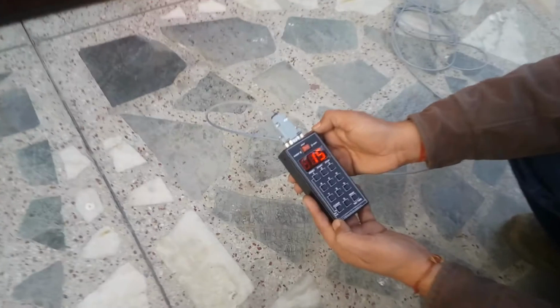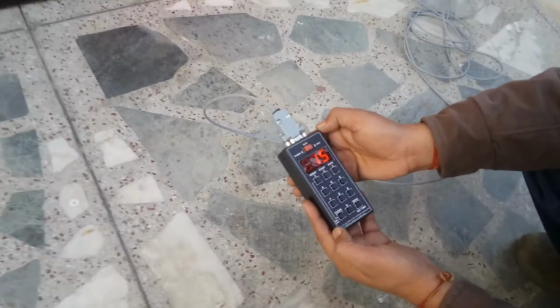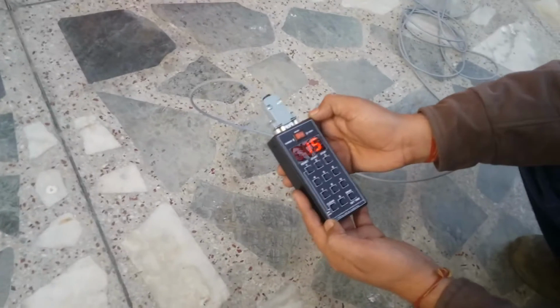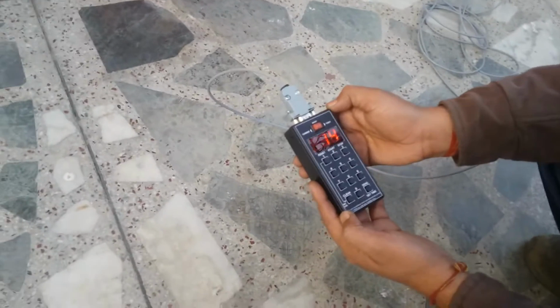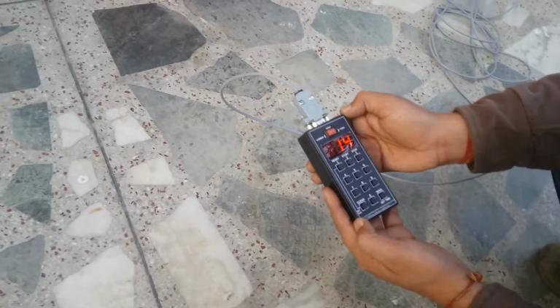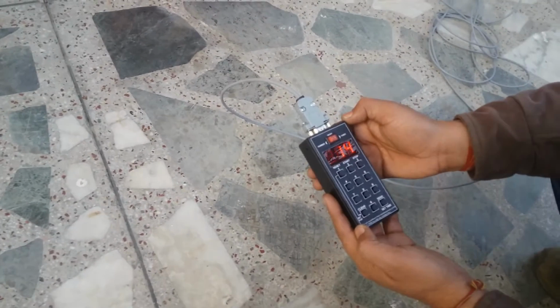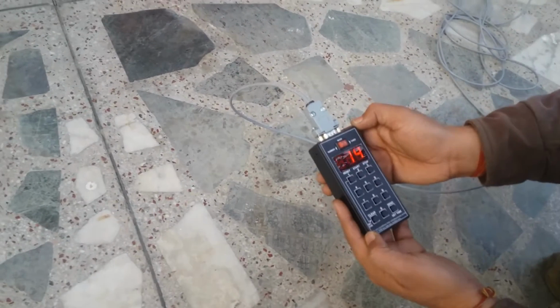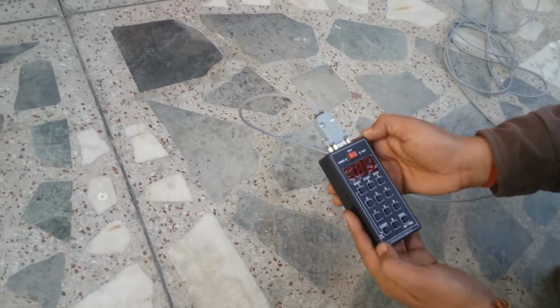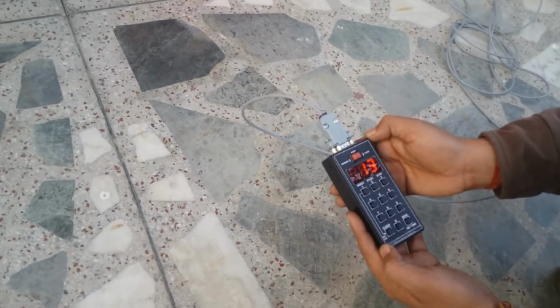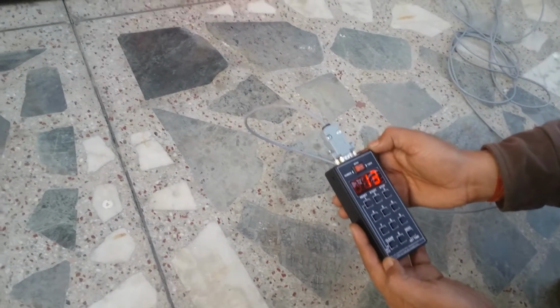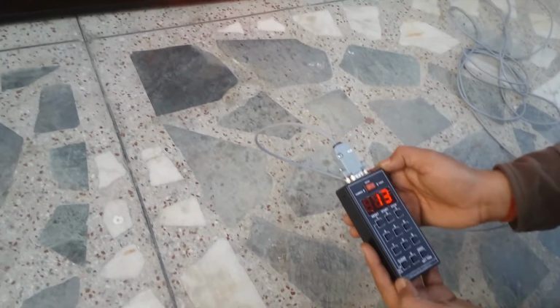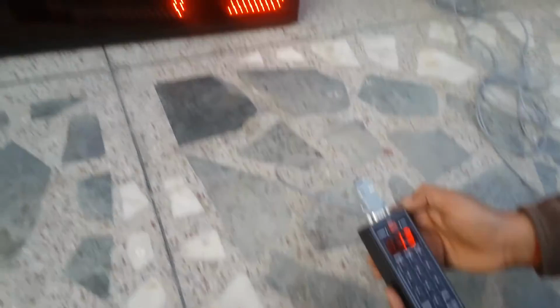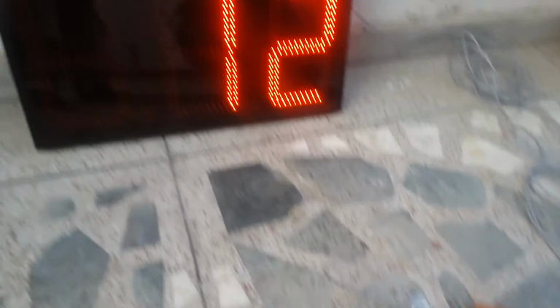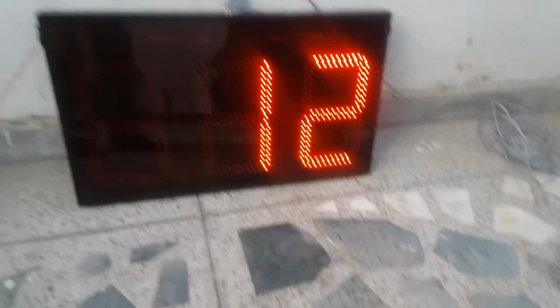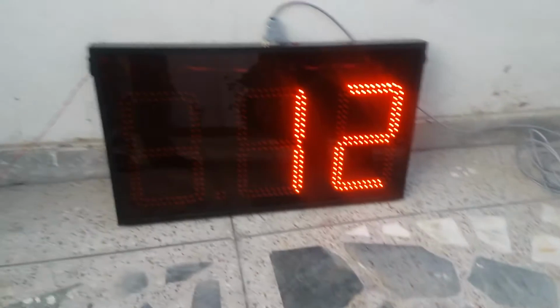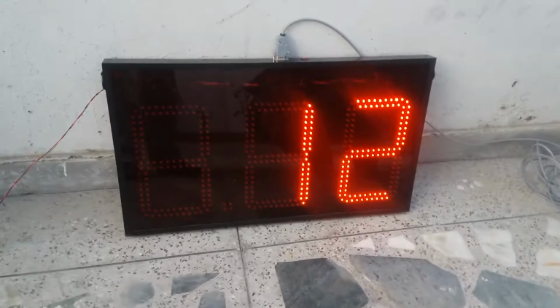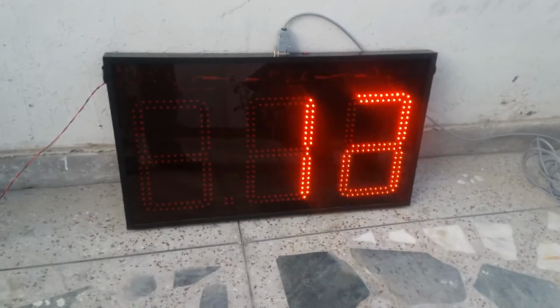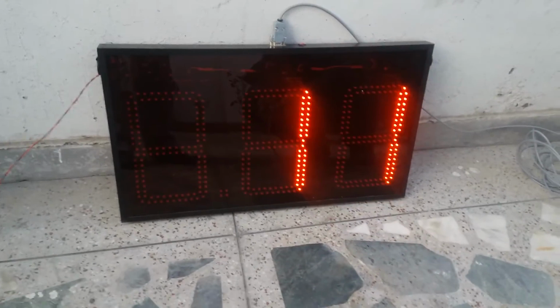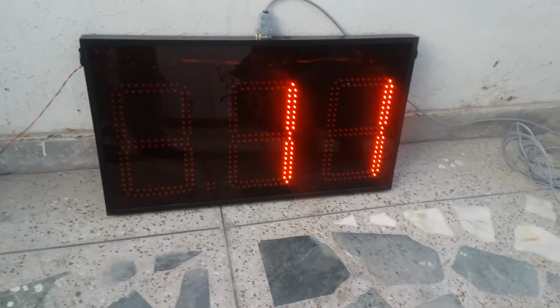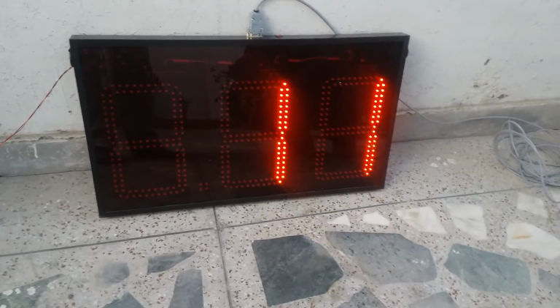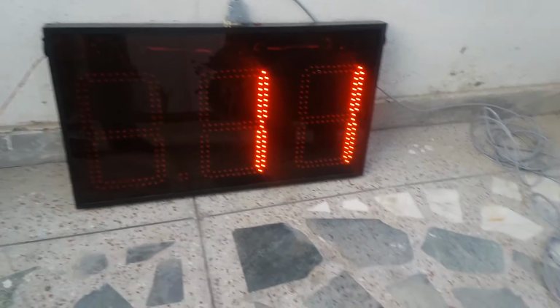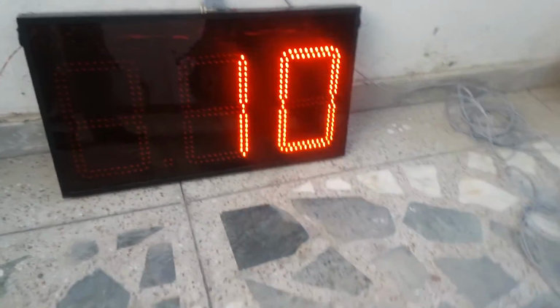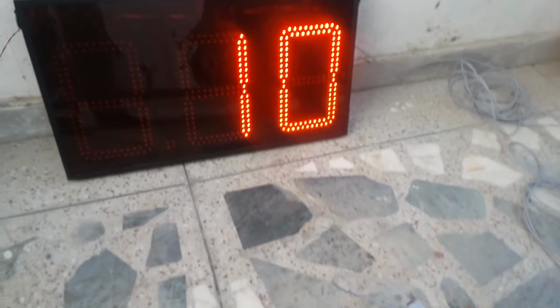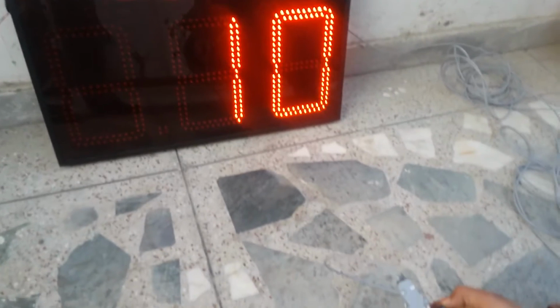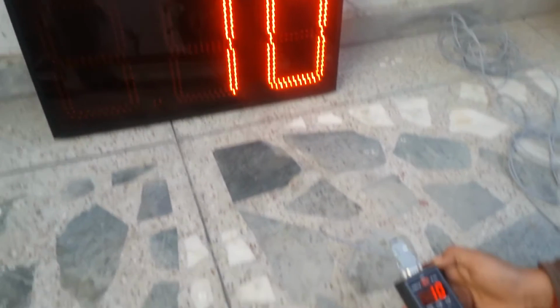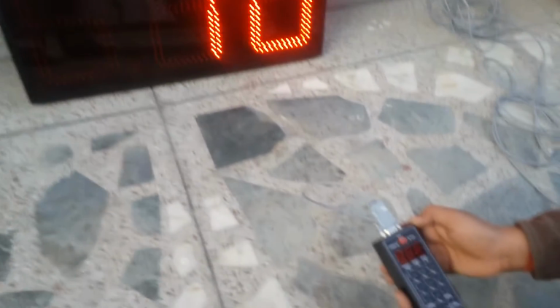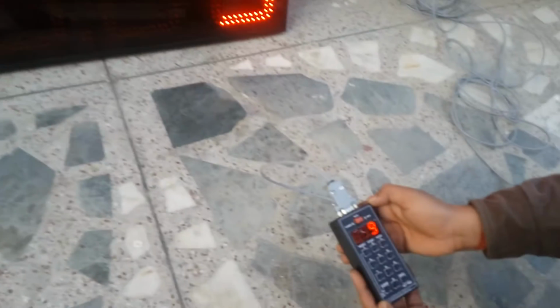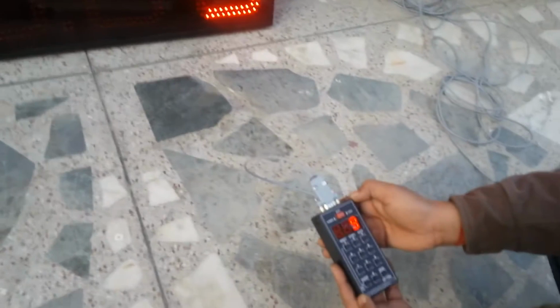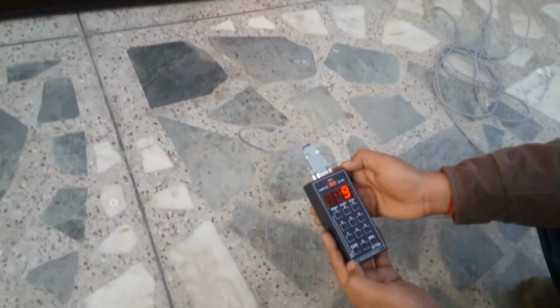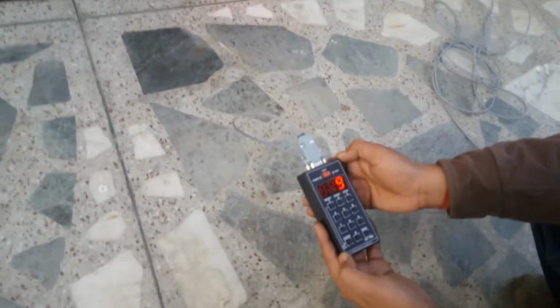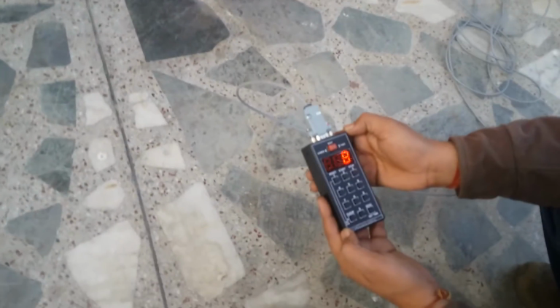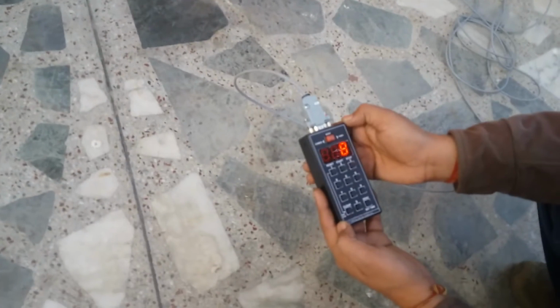The remote control is powered through the power of the display, so no battery is required in the remote control.